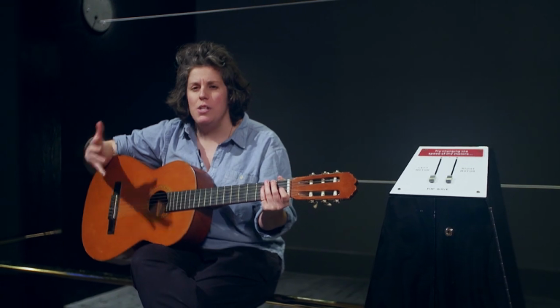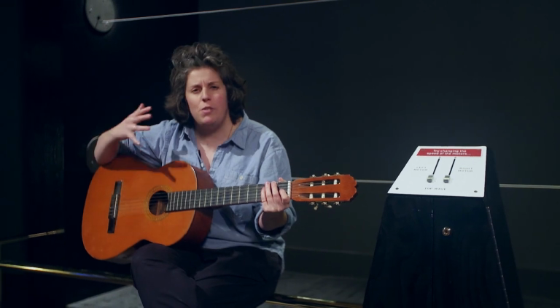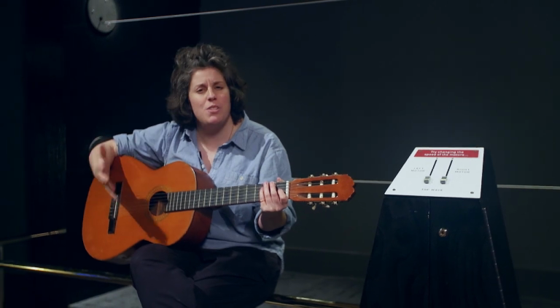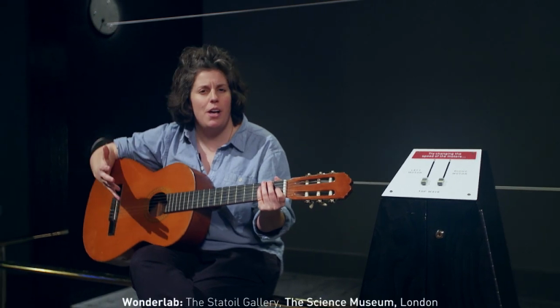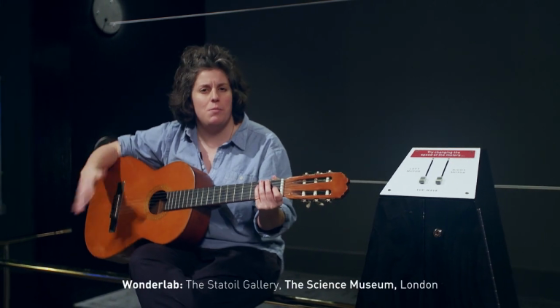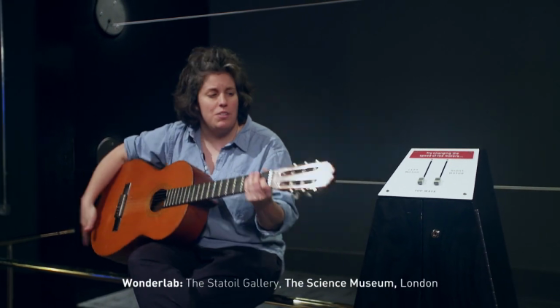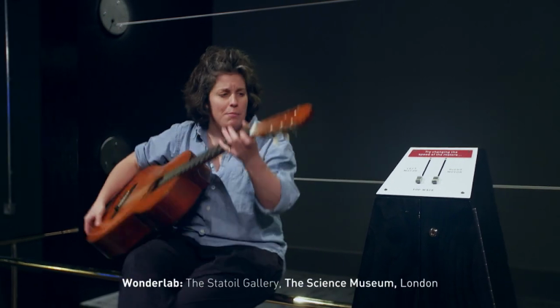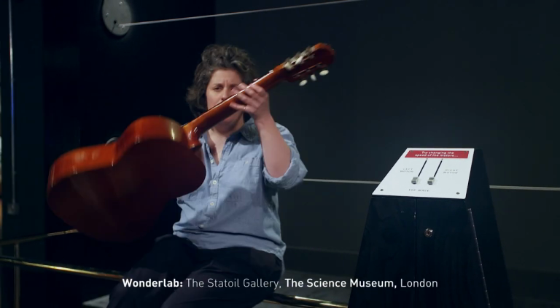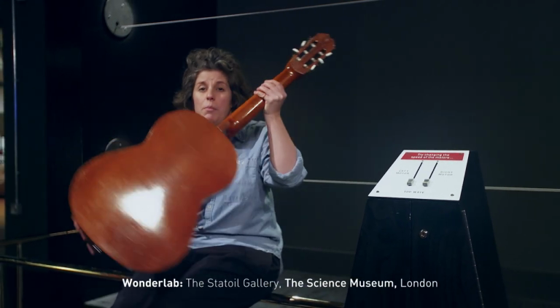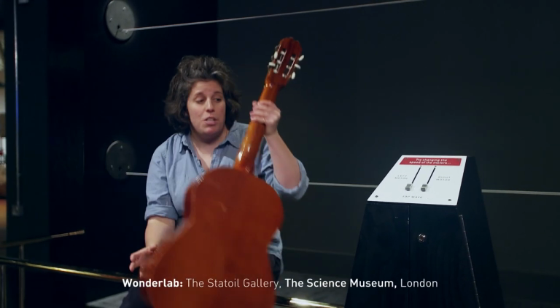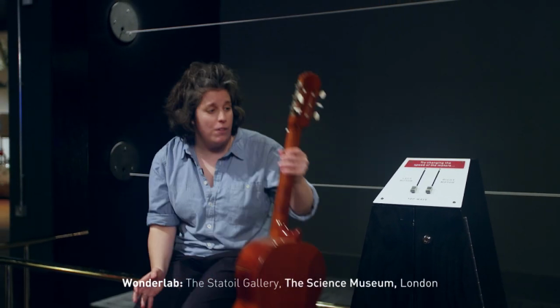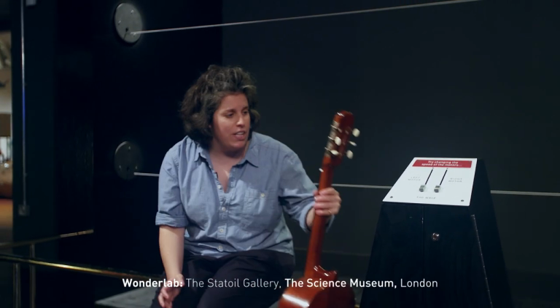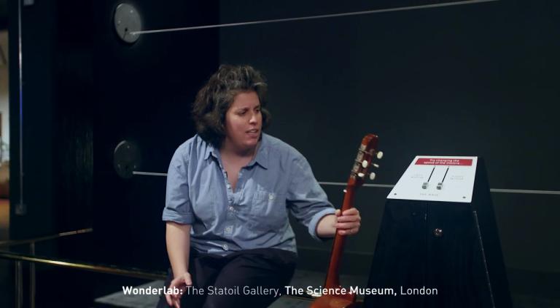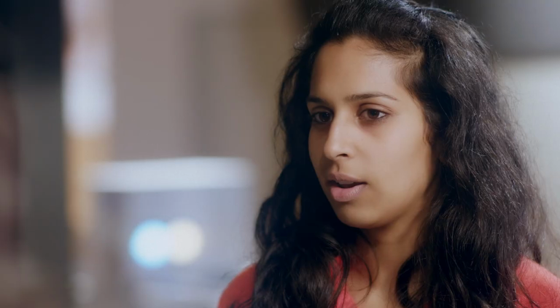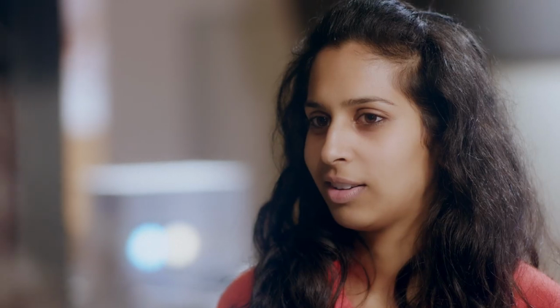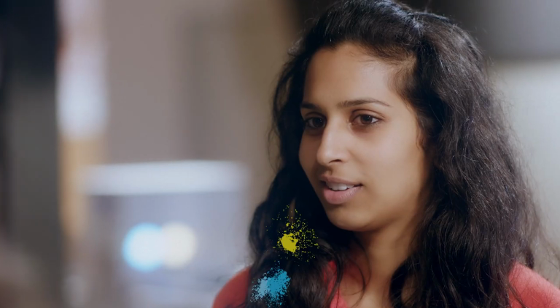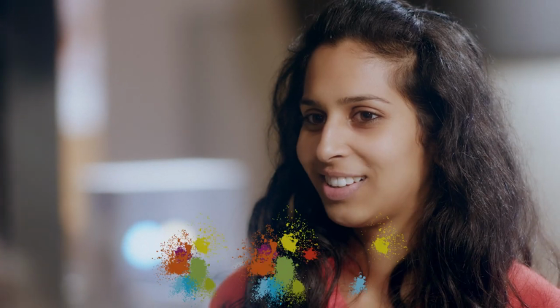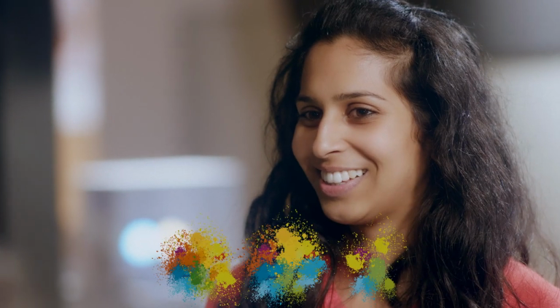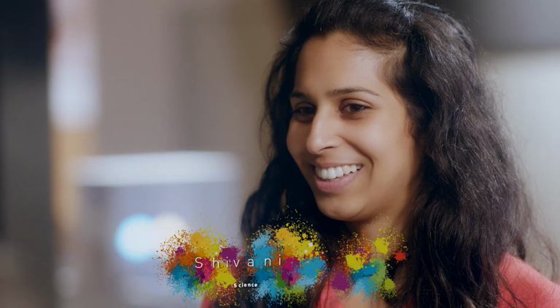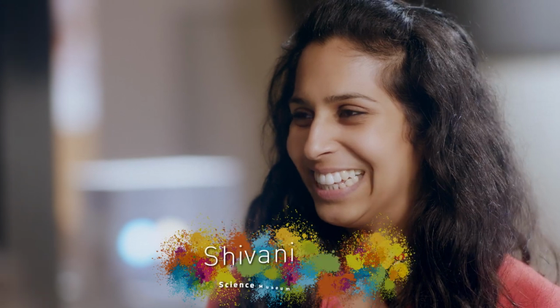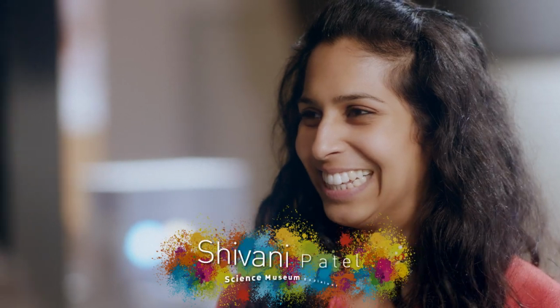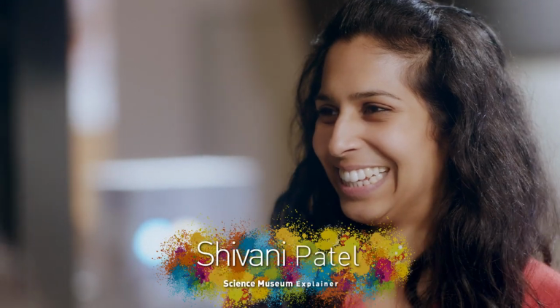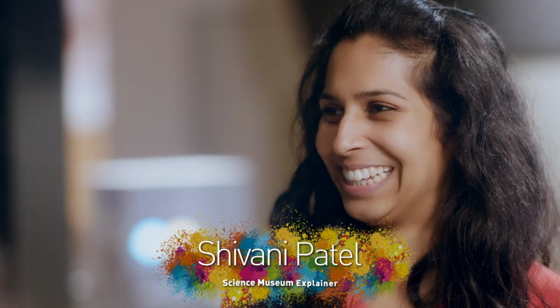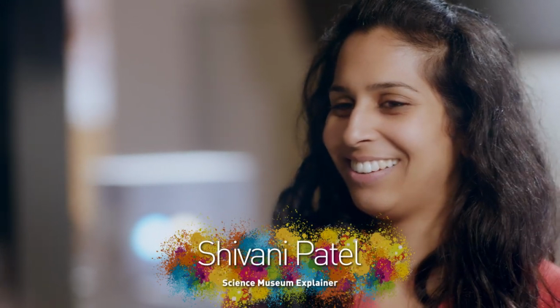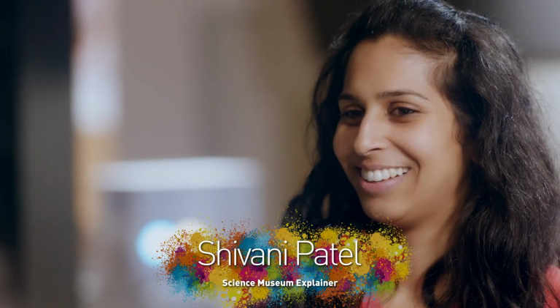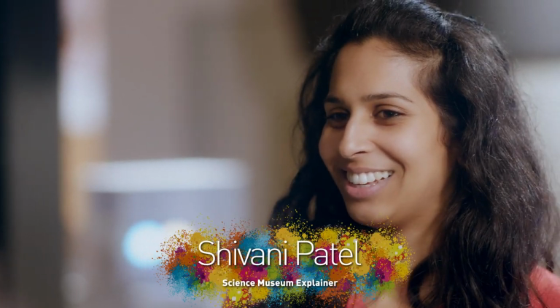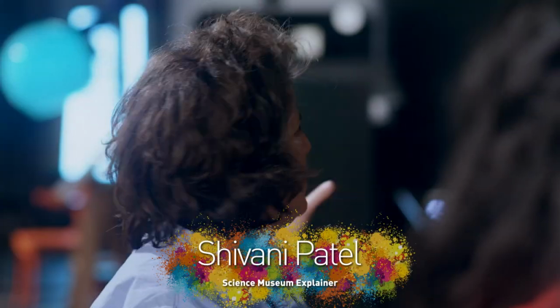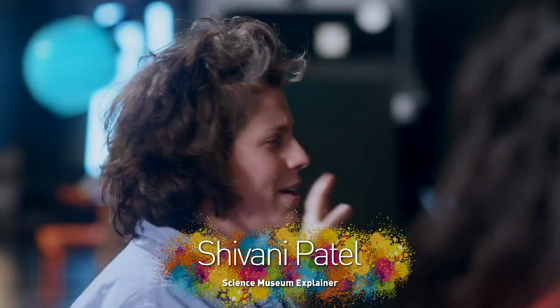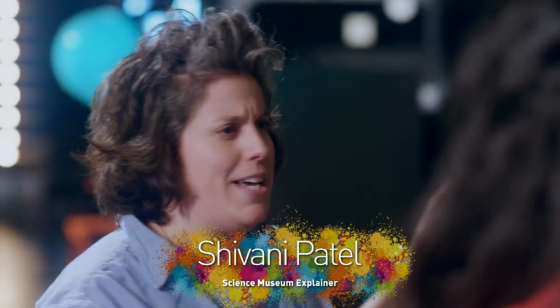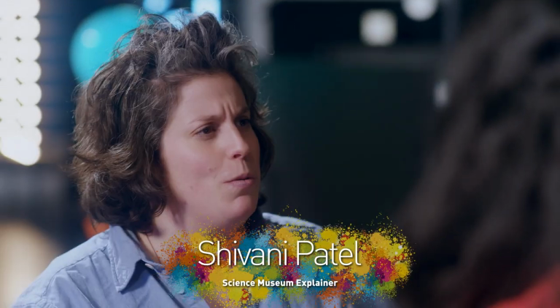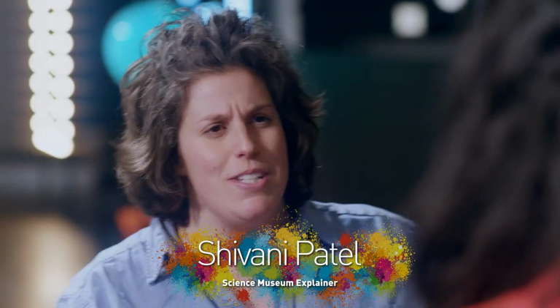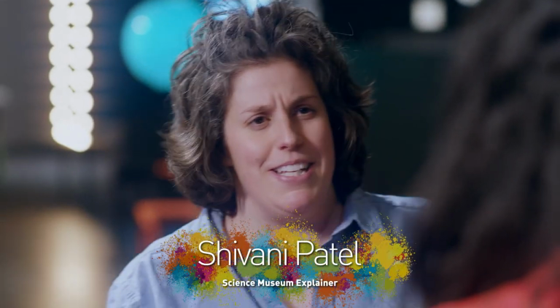I've come to the Science Museum and I'm going to meet Shivani, who's one of the explainers here. Tell us what setup is here — what is this?